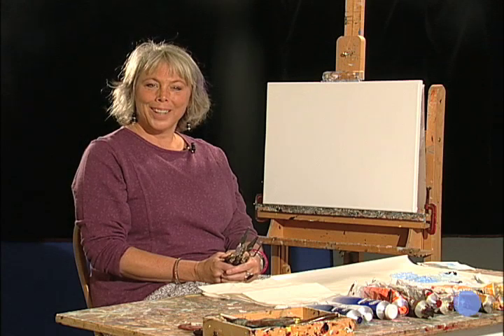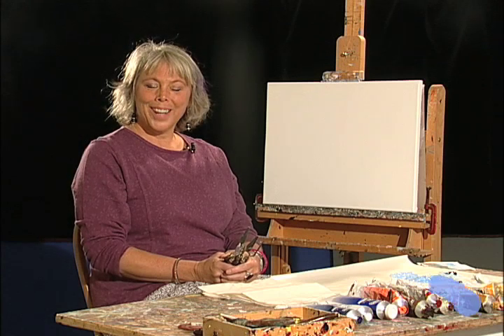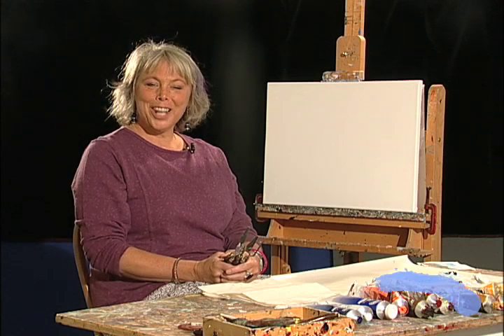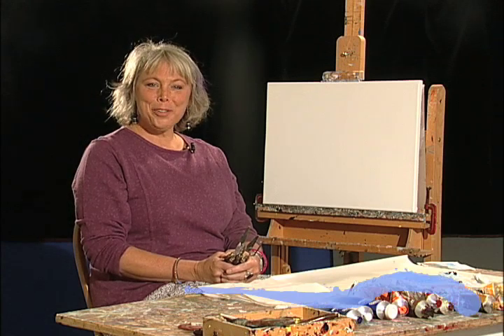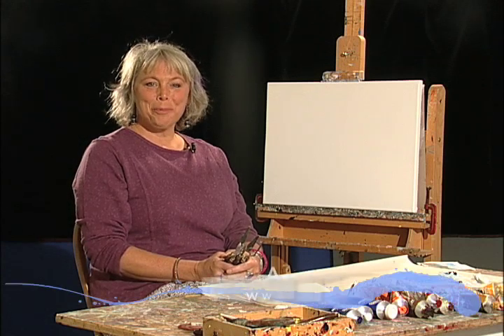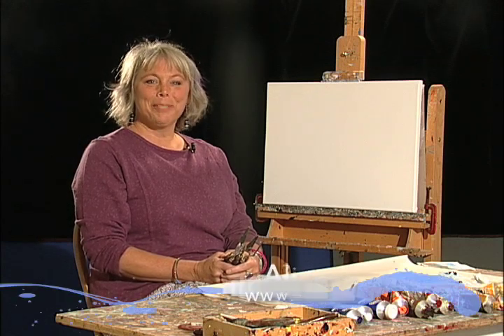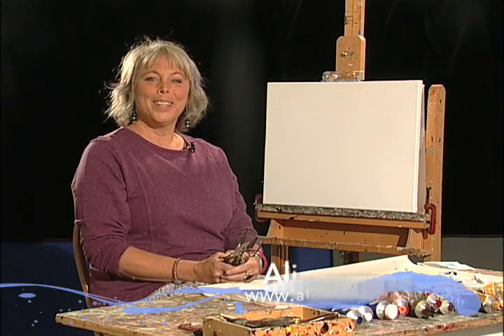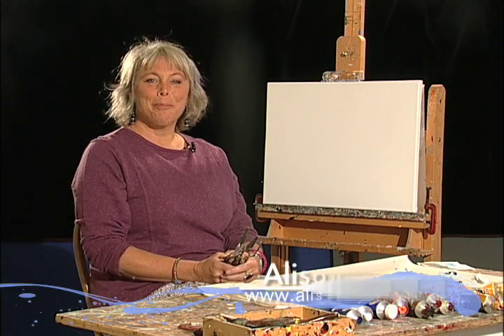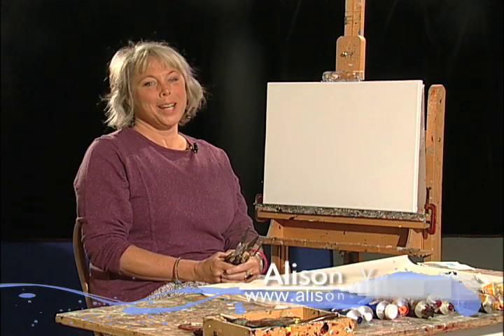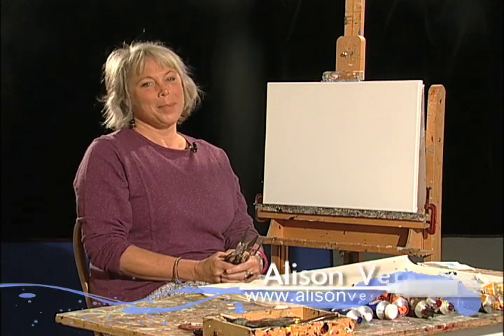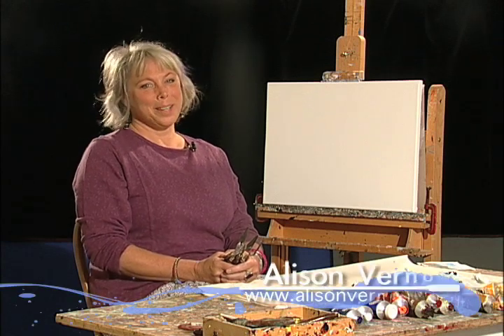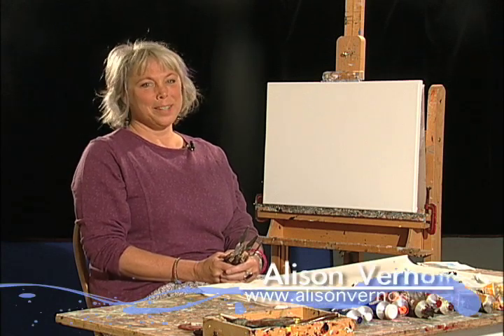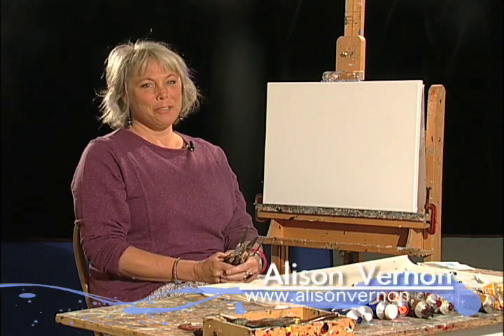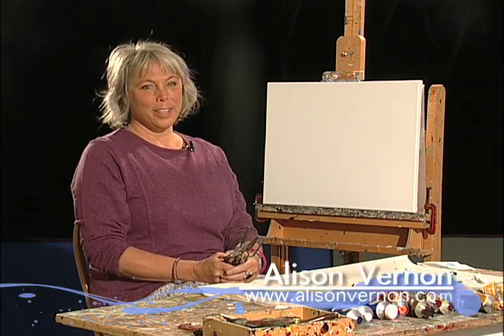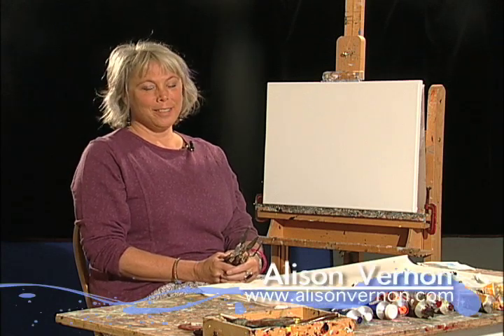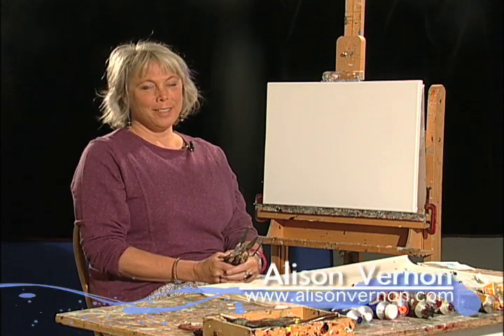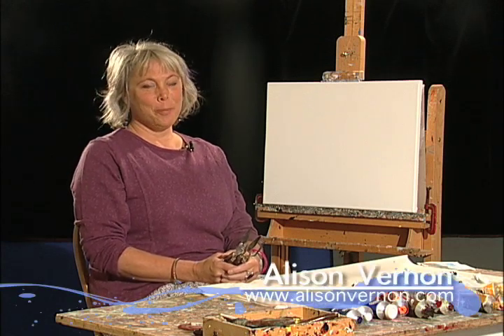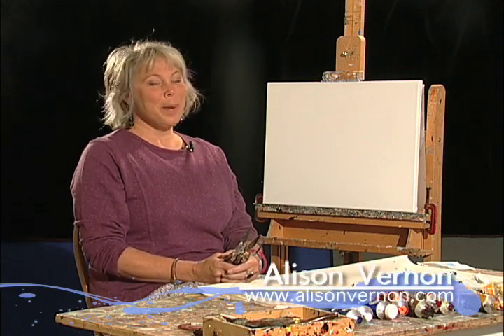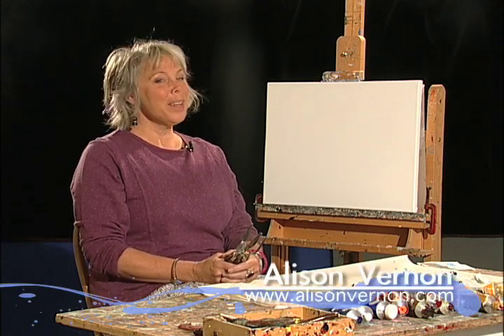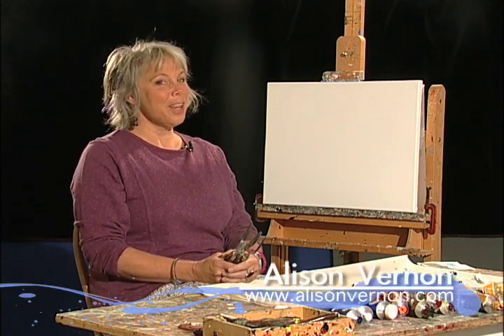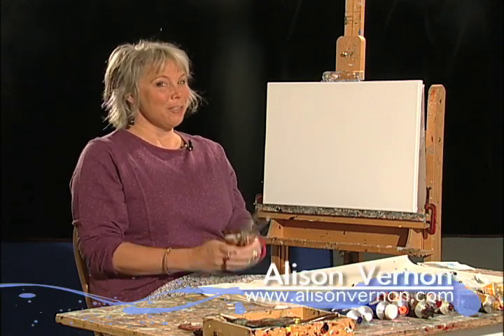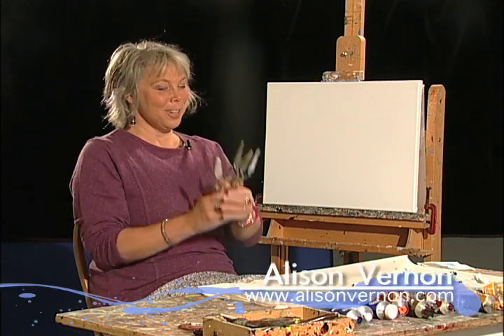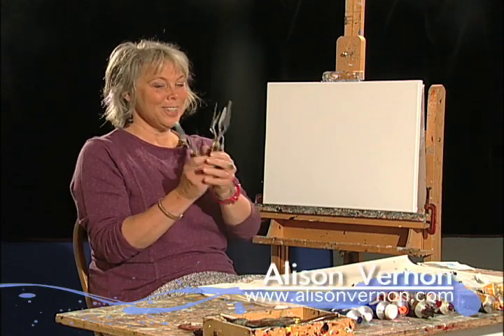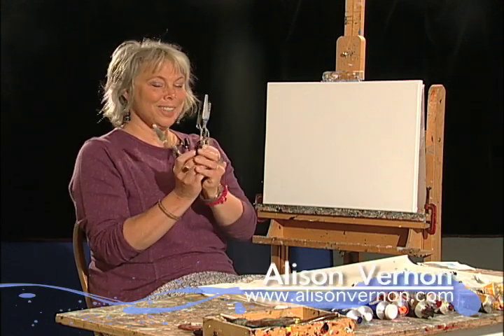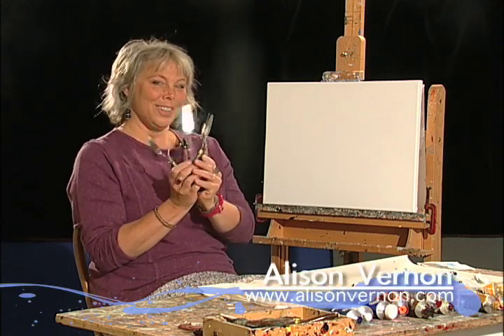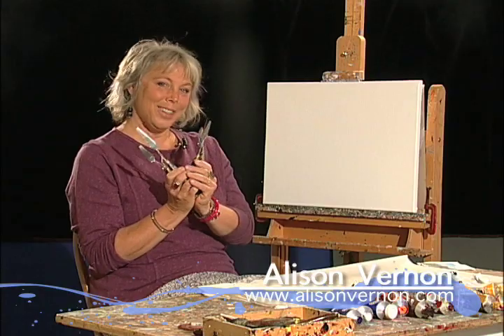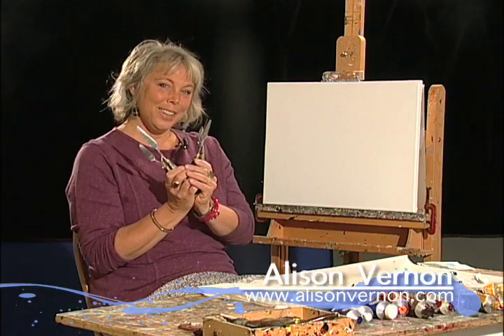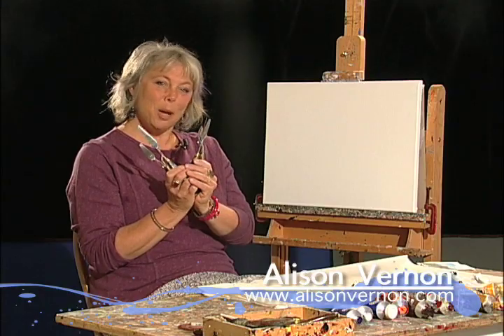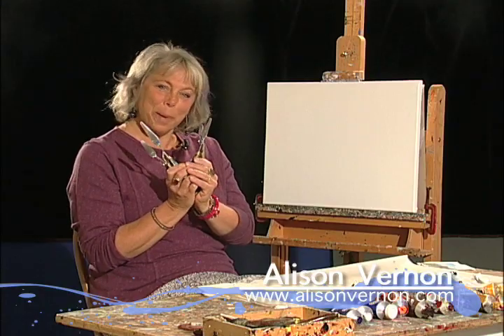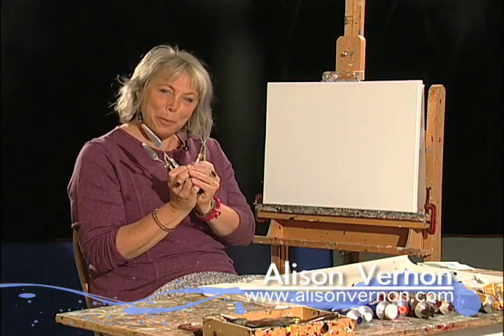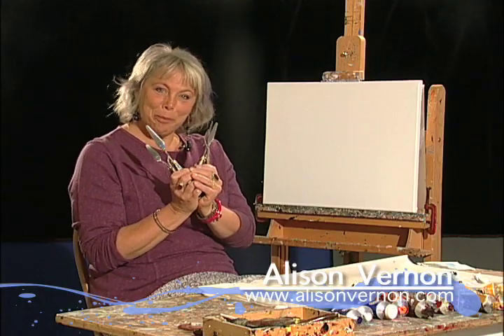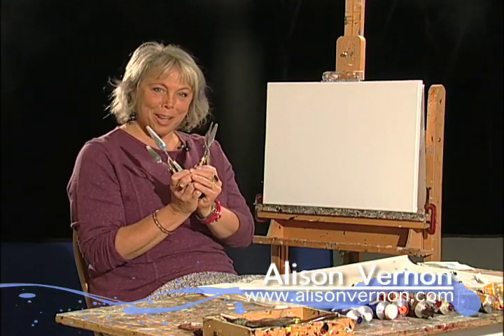Hello, my name is Allison Vernon. I'm a palette knife artist. Come paint with me.